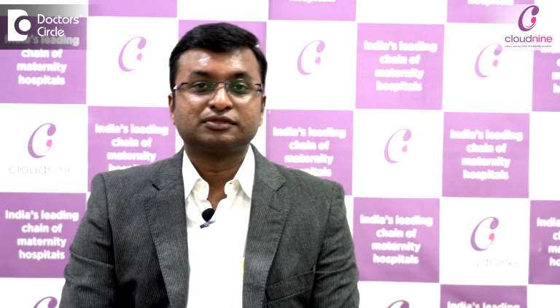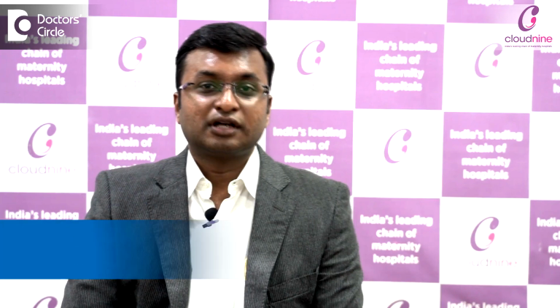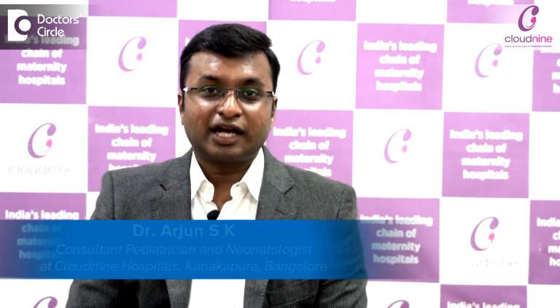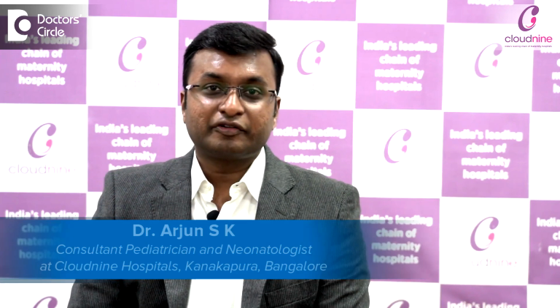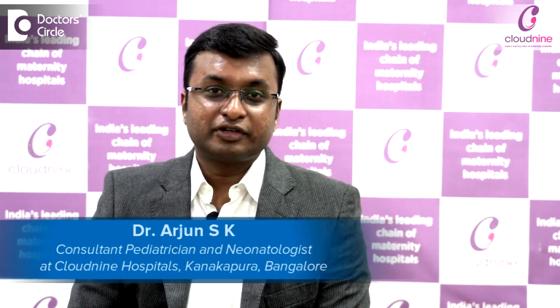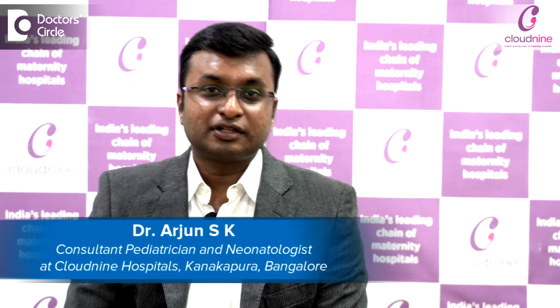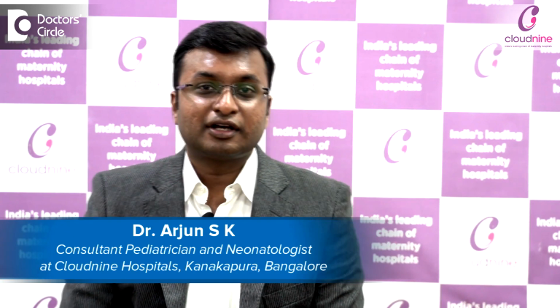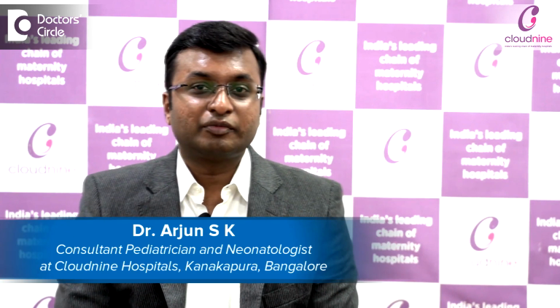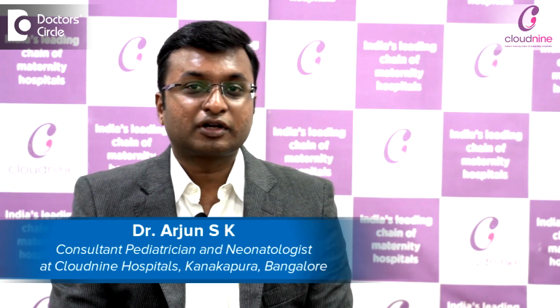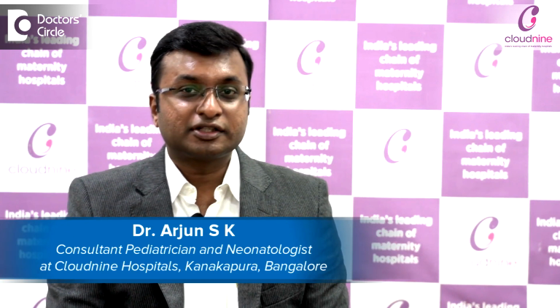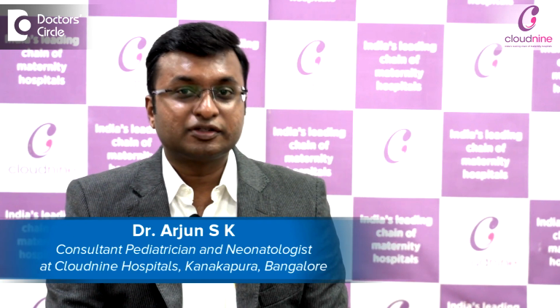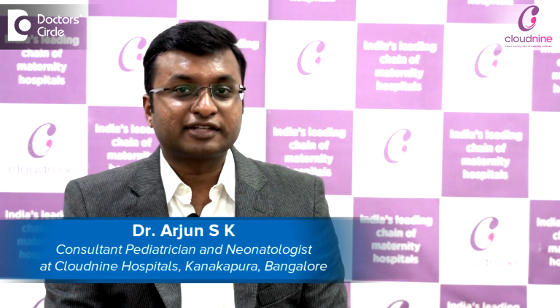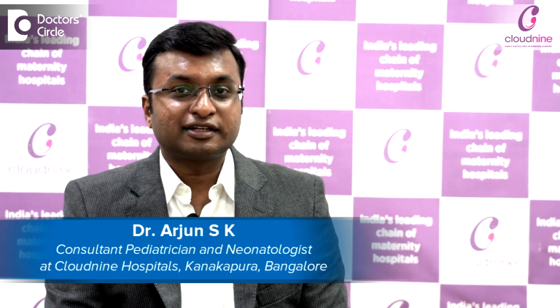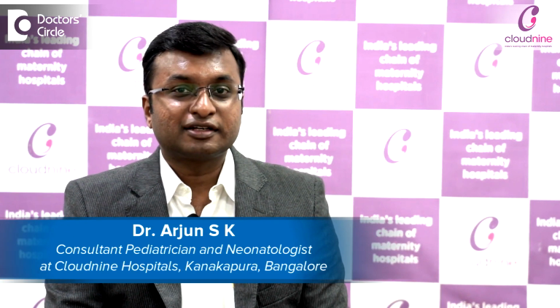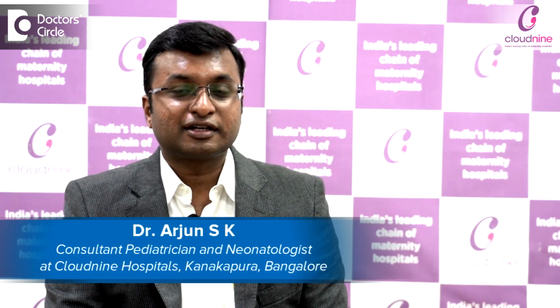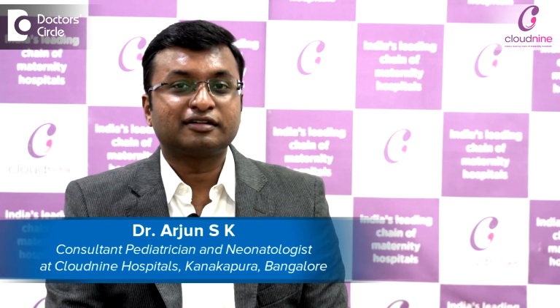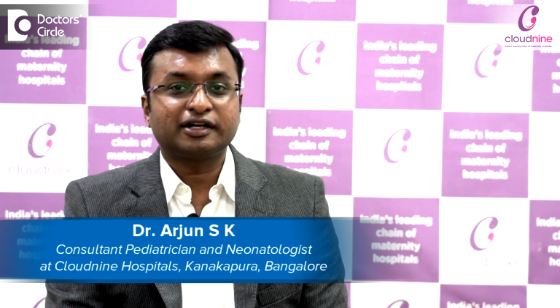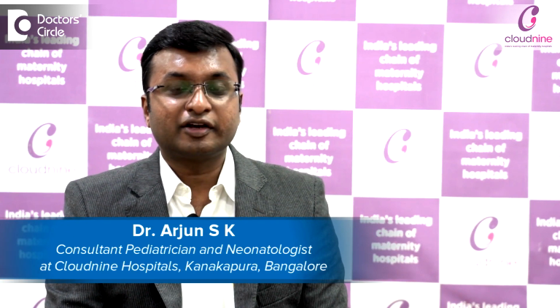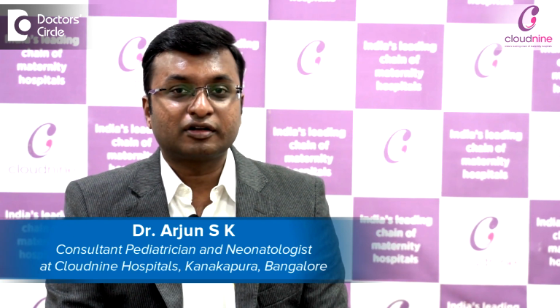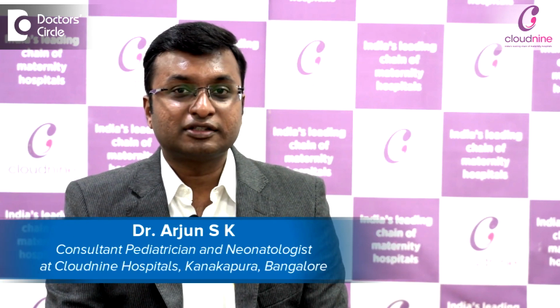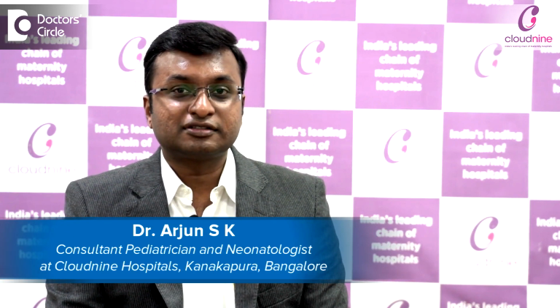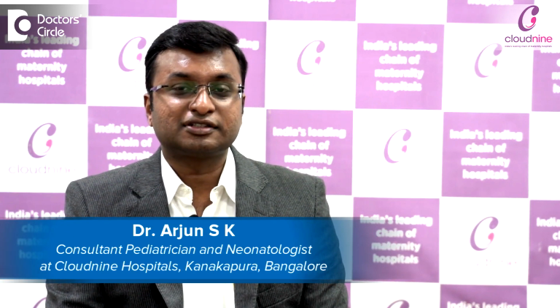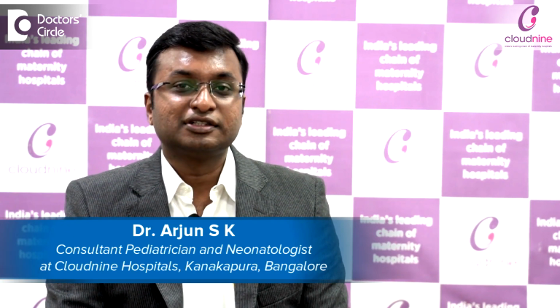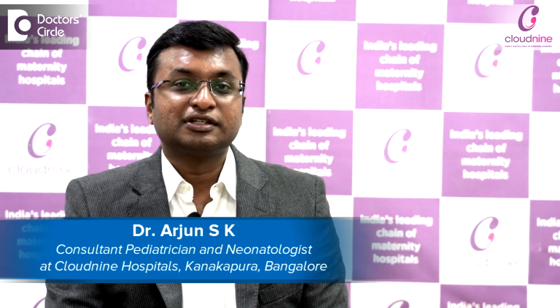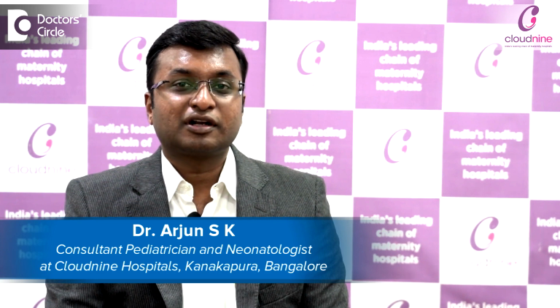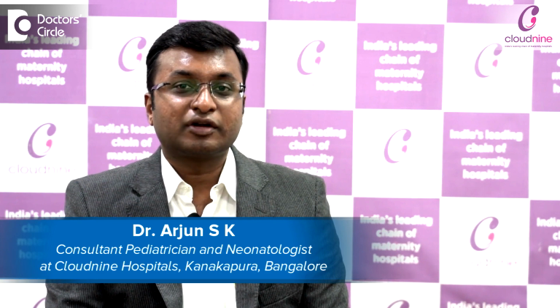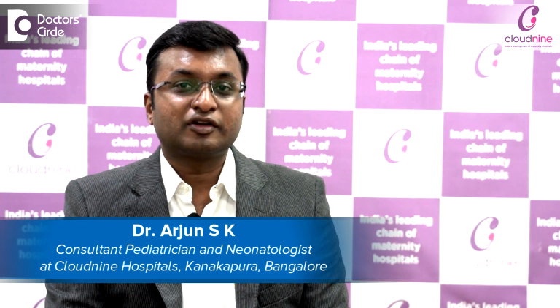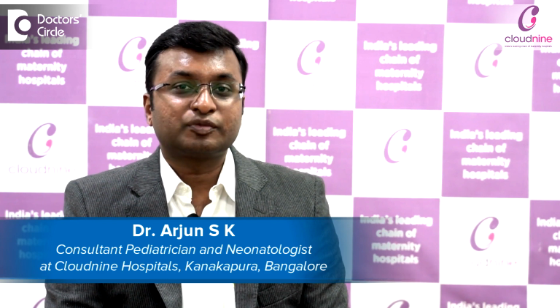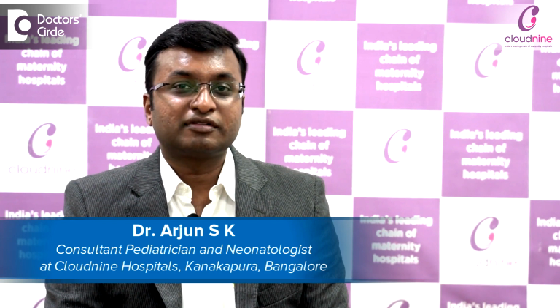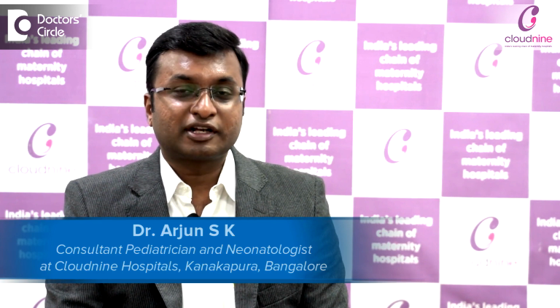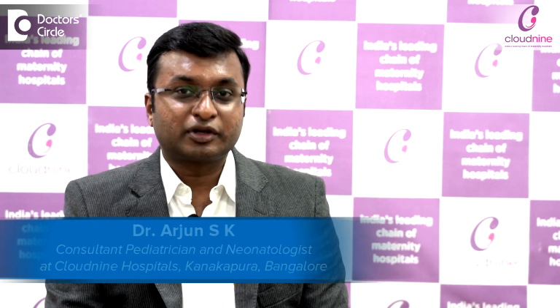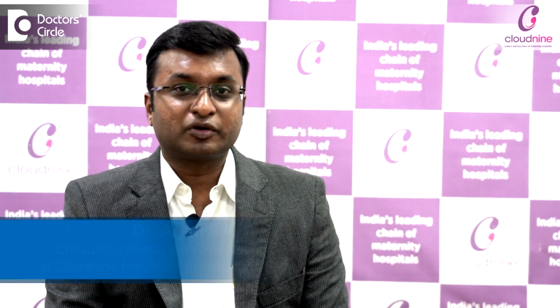Hi everyone, I am Dr. Arjun SK, Consultant Neonatologist, Cloud9 Hospitals, Kanakpura Road.